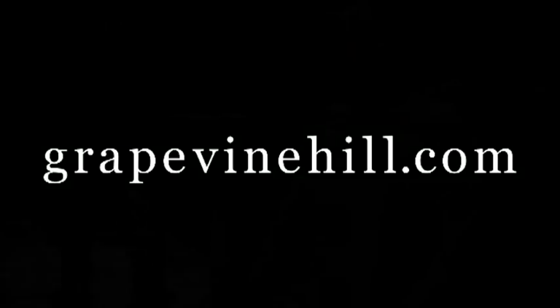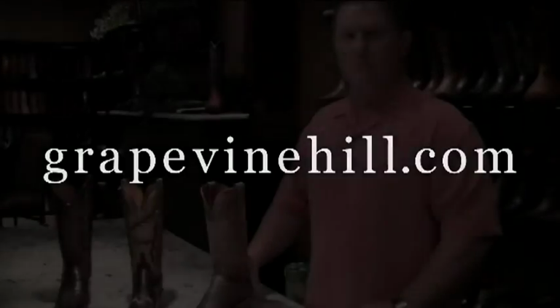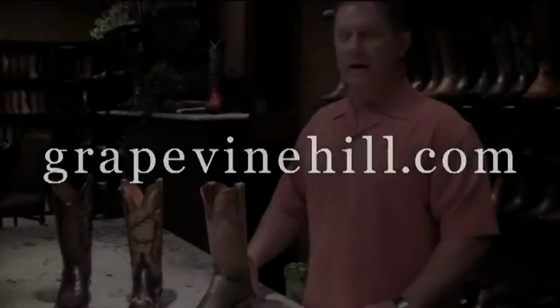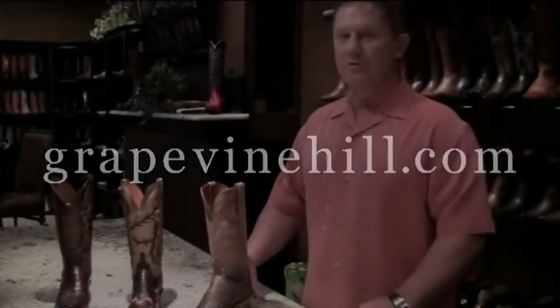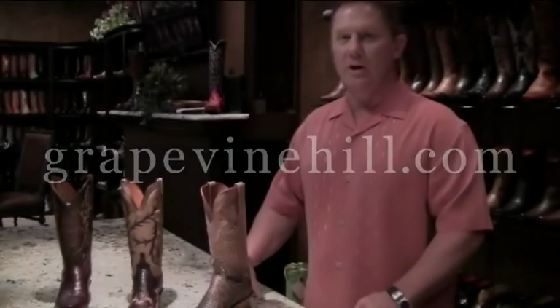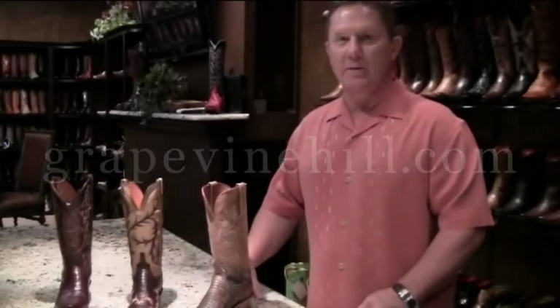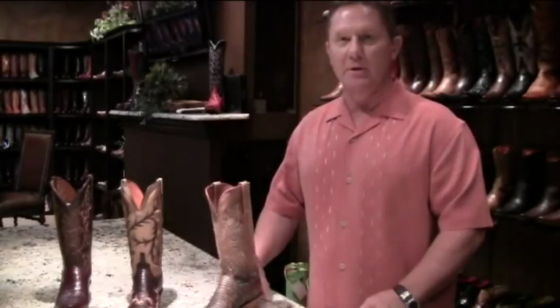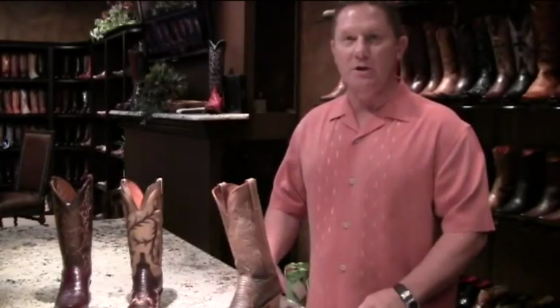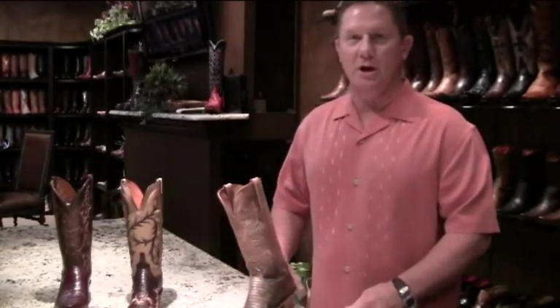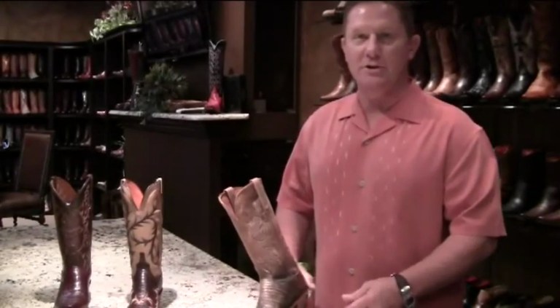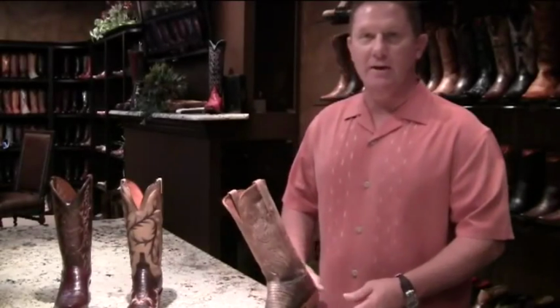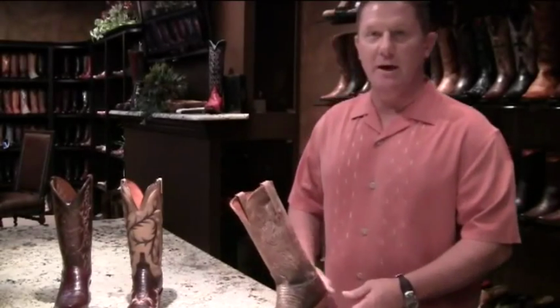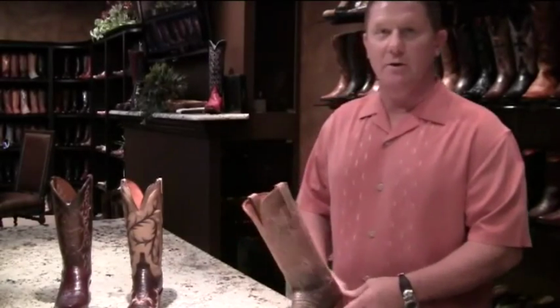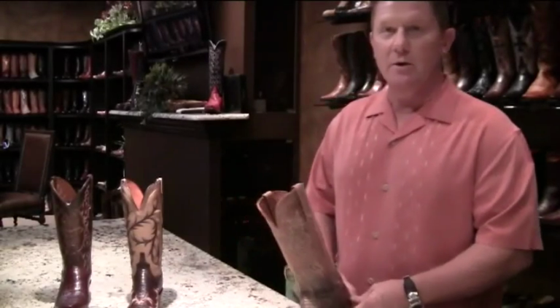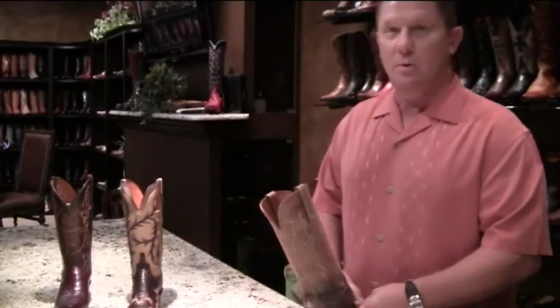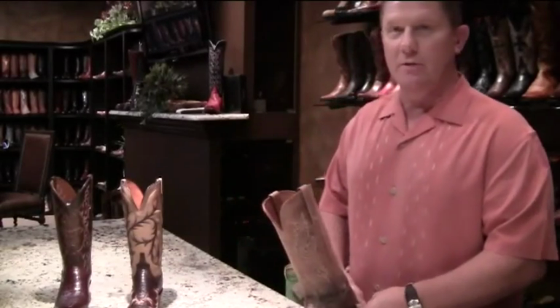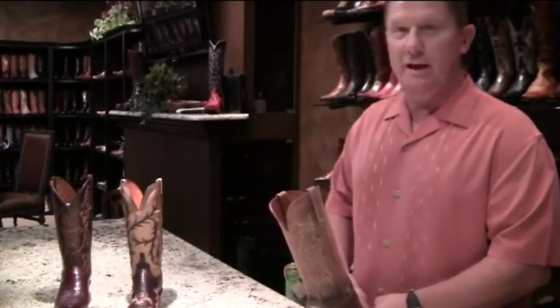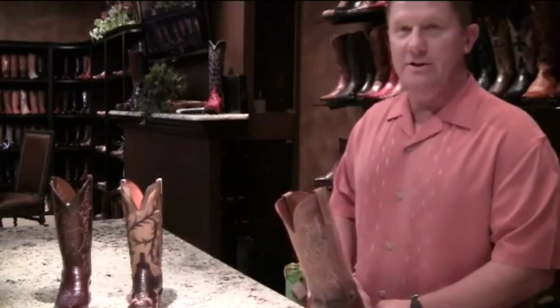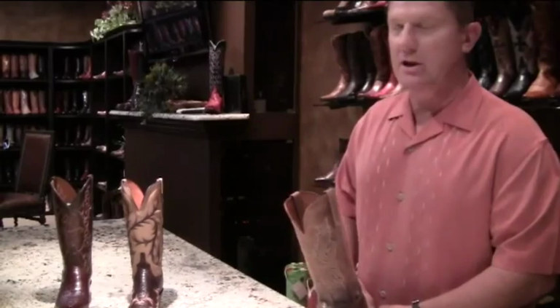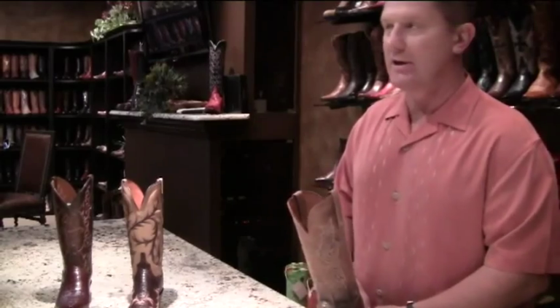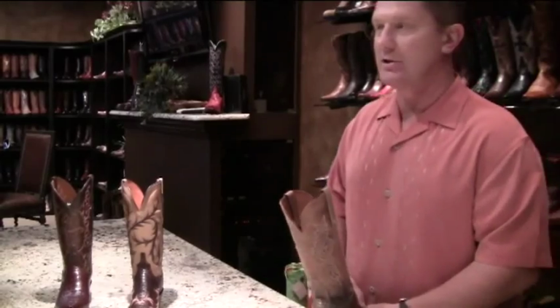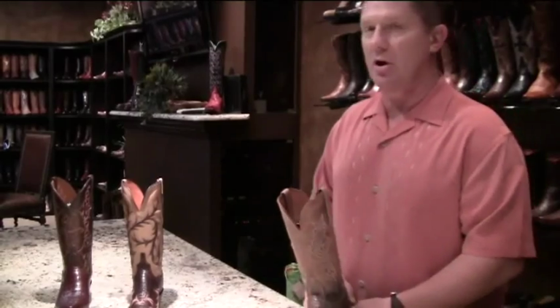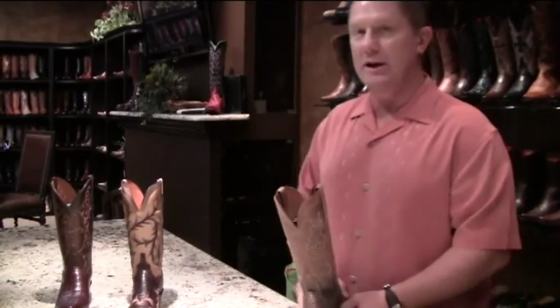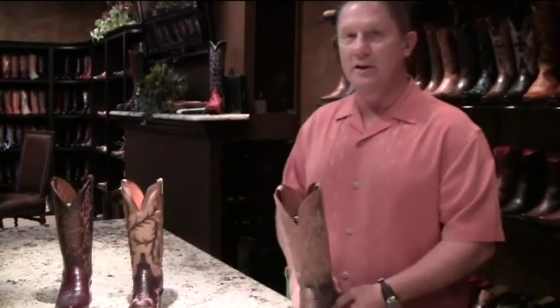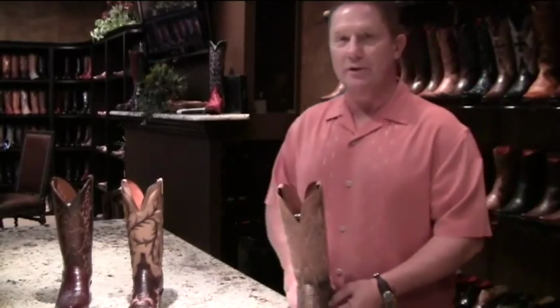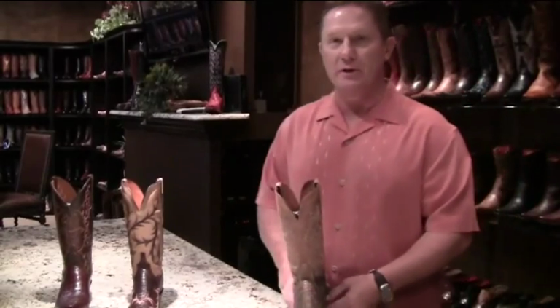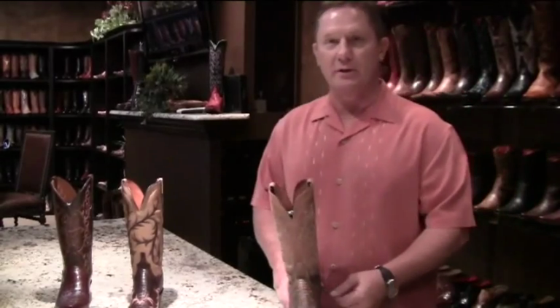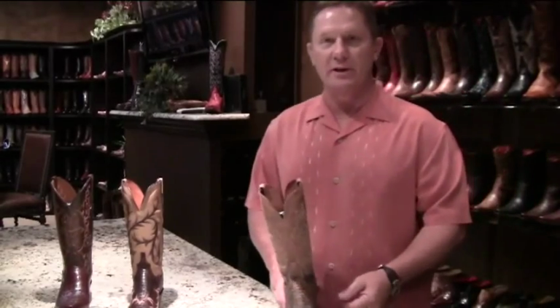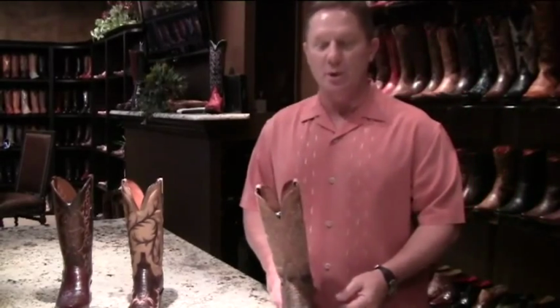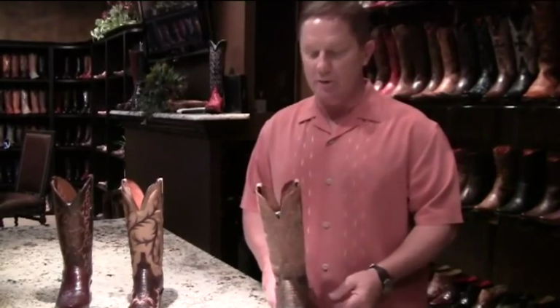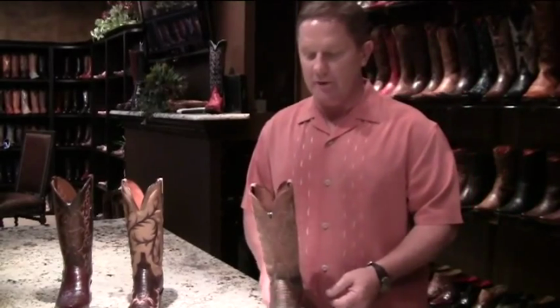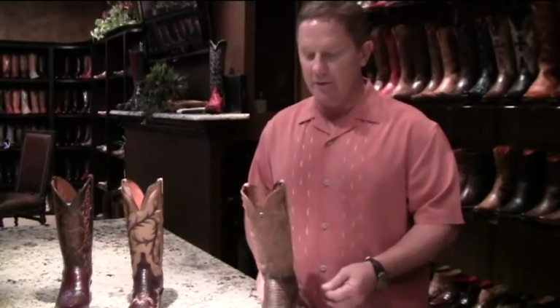My name is Fred Gibbon and we're going to talk today about one of Lucchese's collections called 1883, the year we were founded.